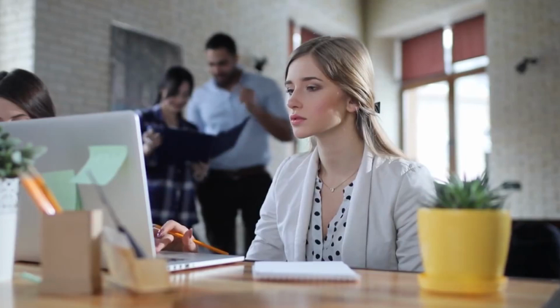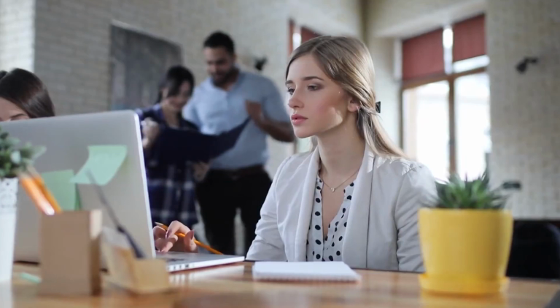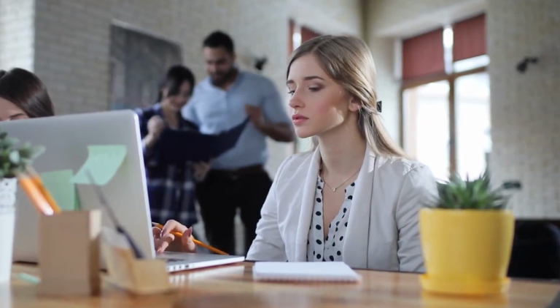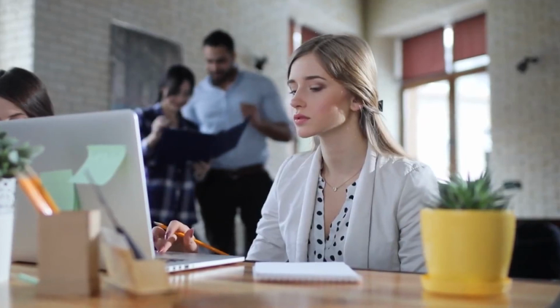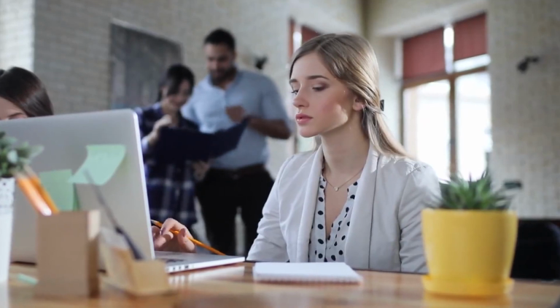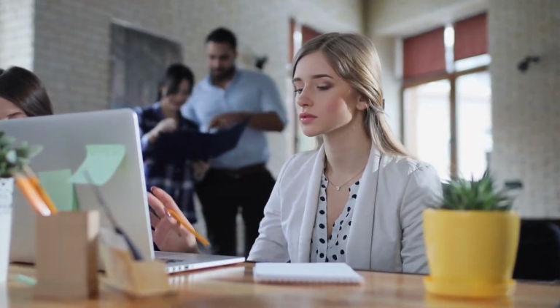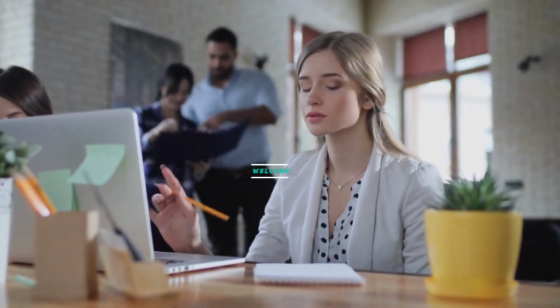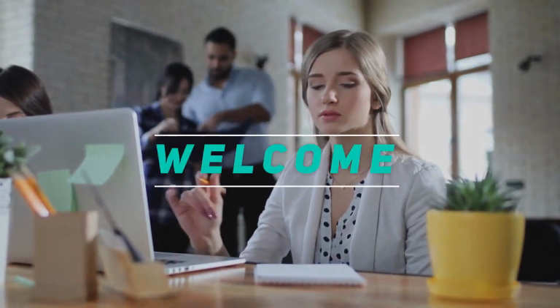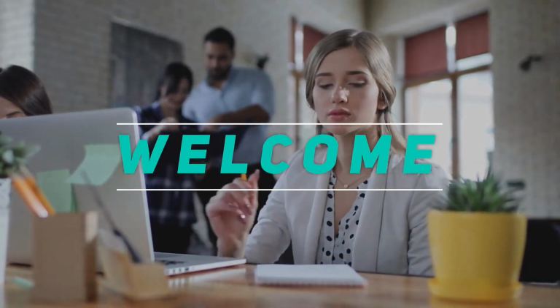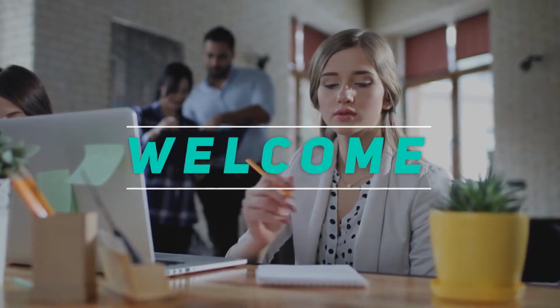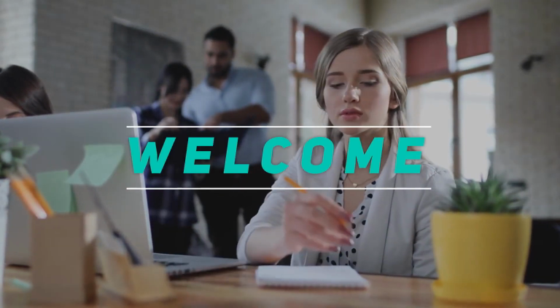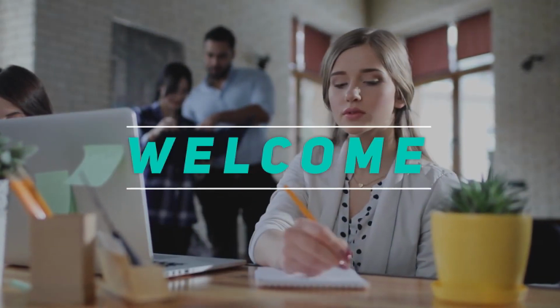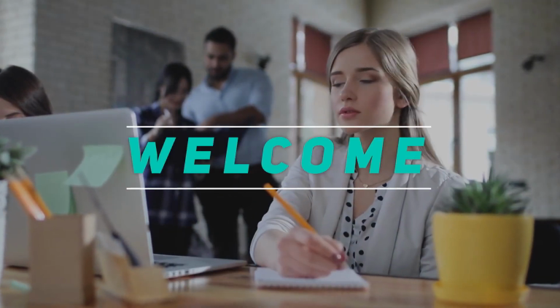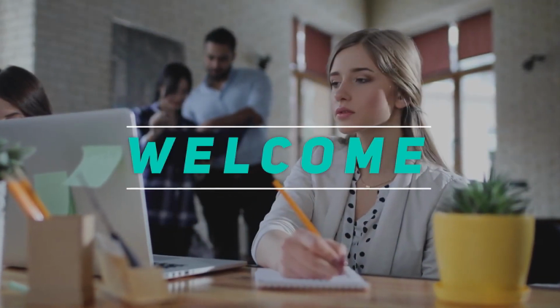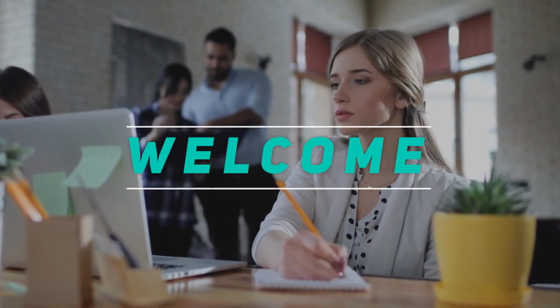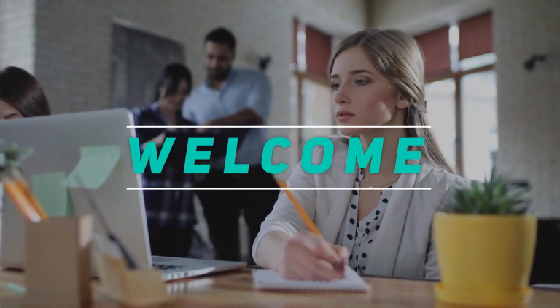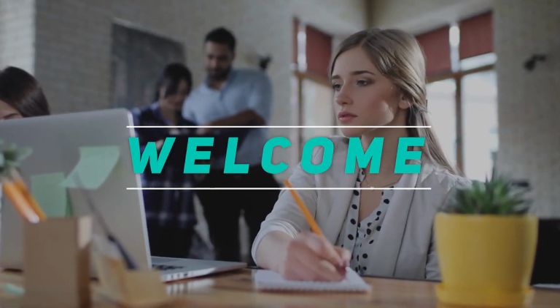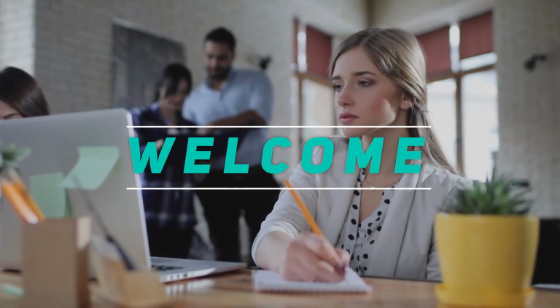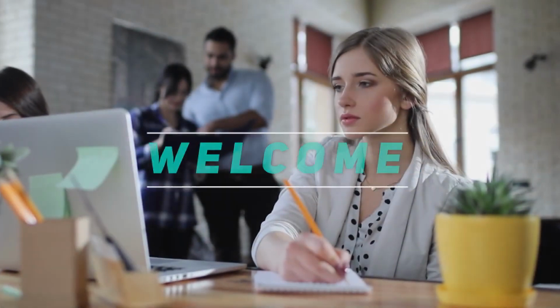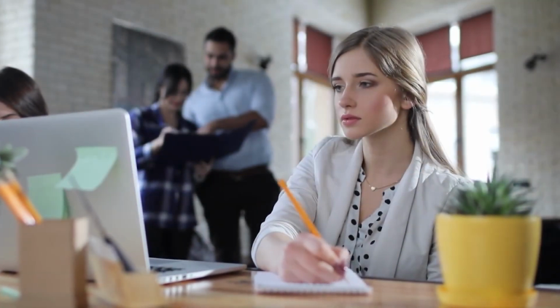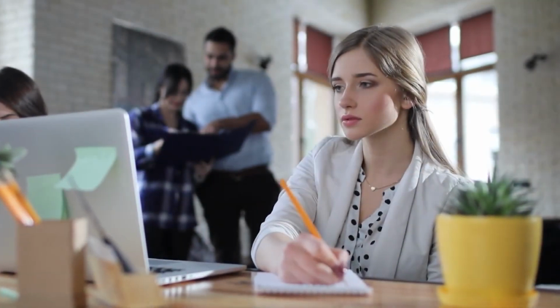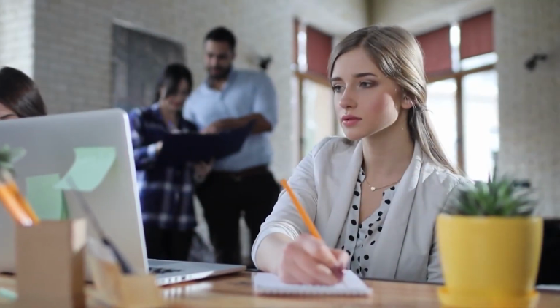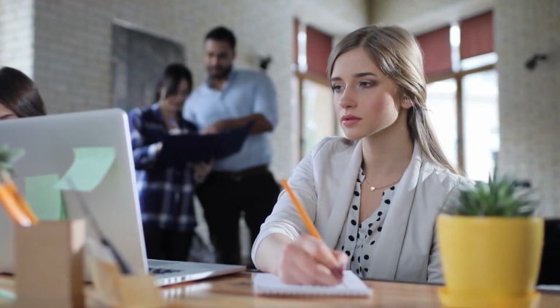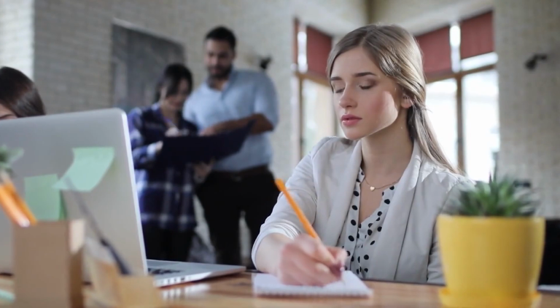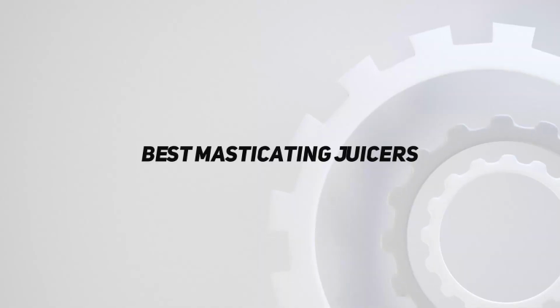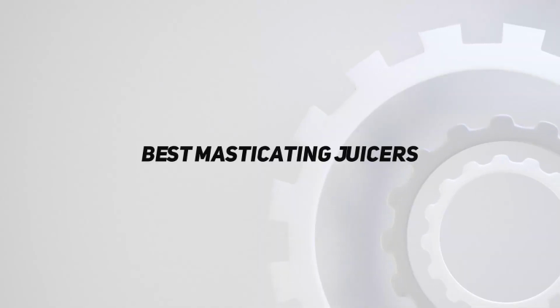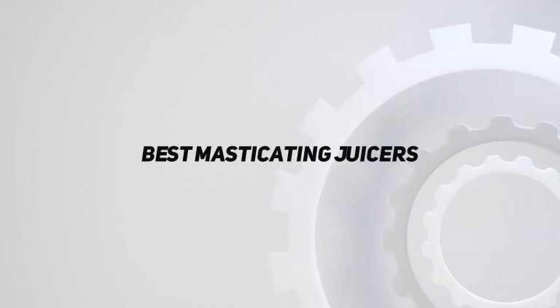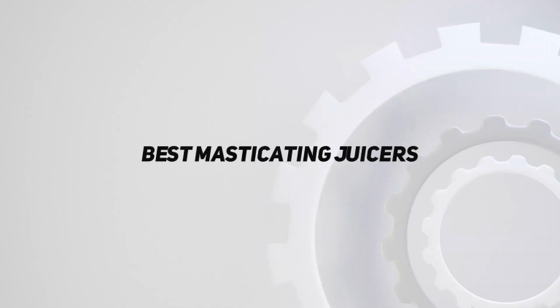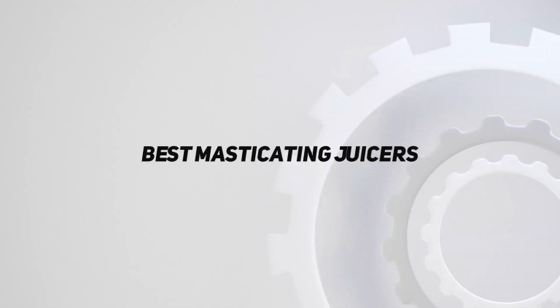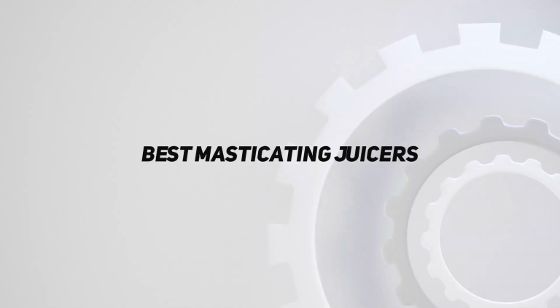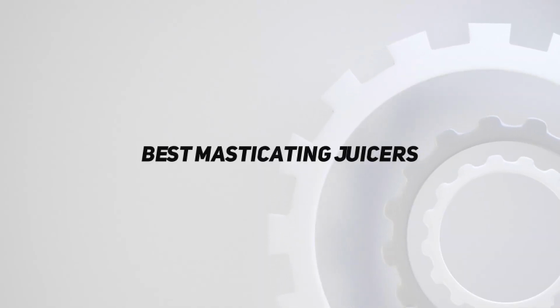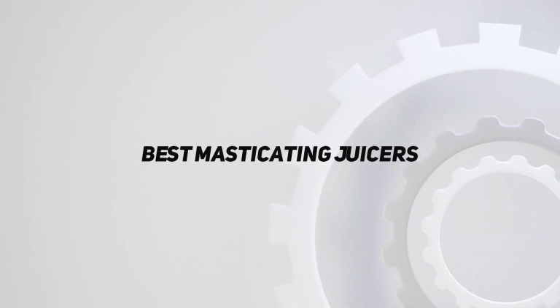Hey, welcome back to my channel. In this video, I'm going to talk about the top 5 best masticating juicers.